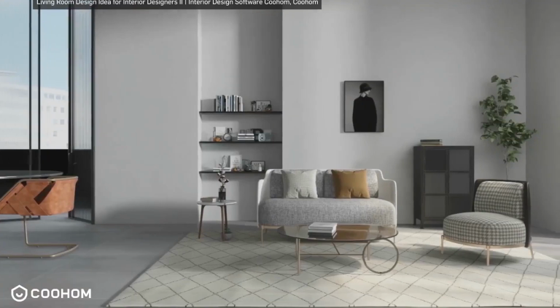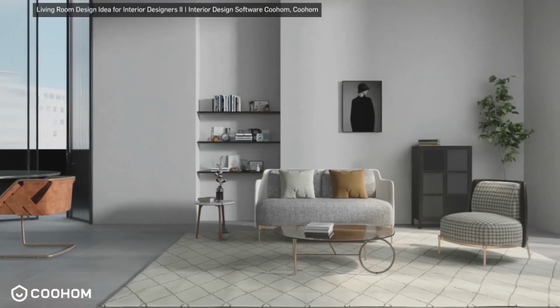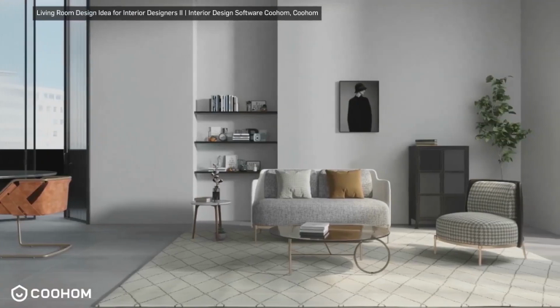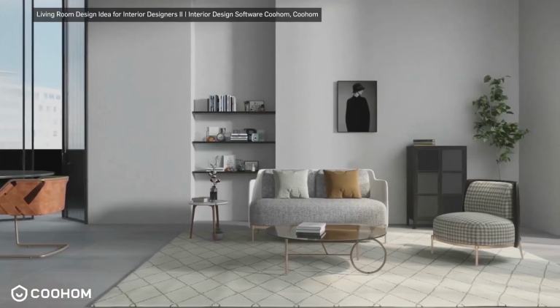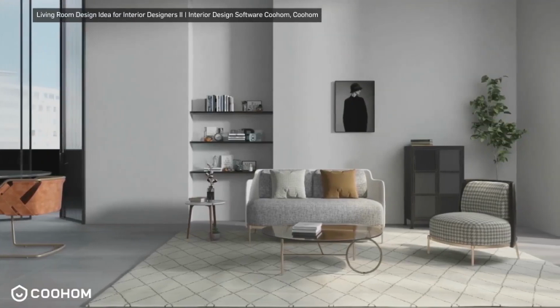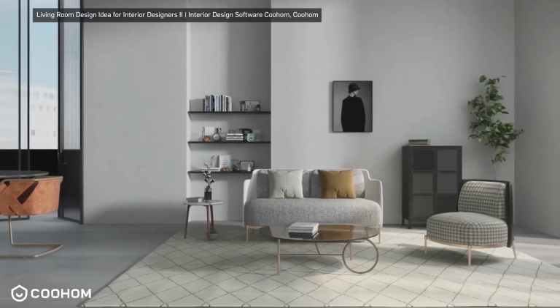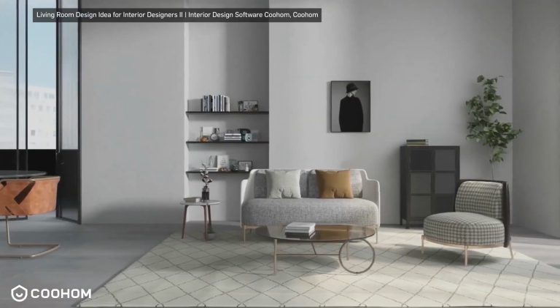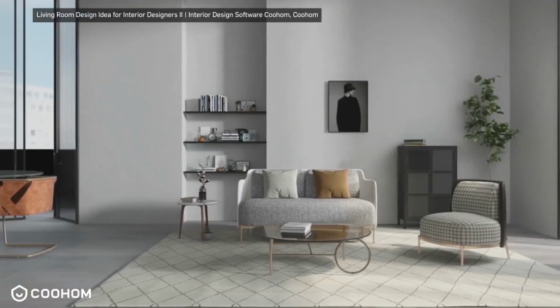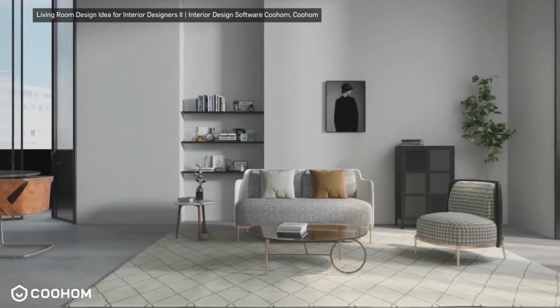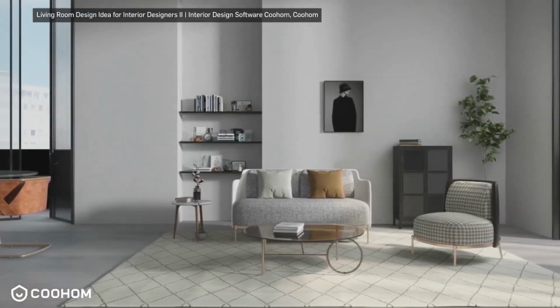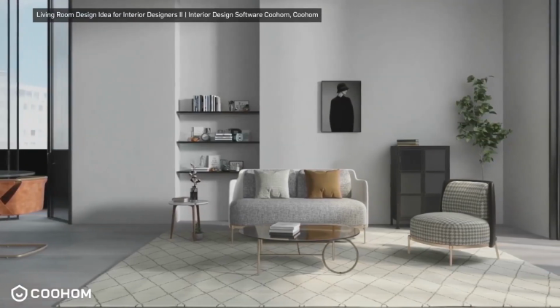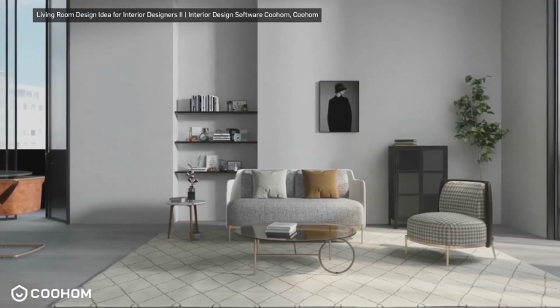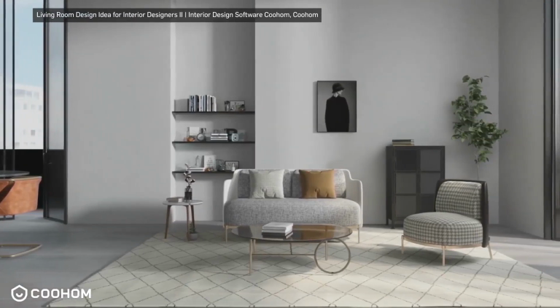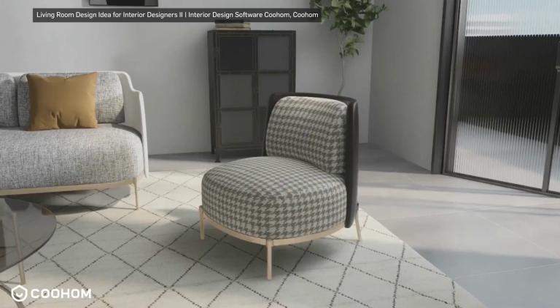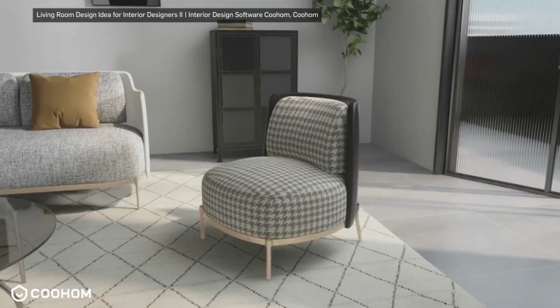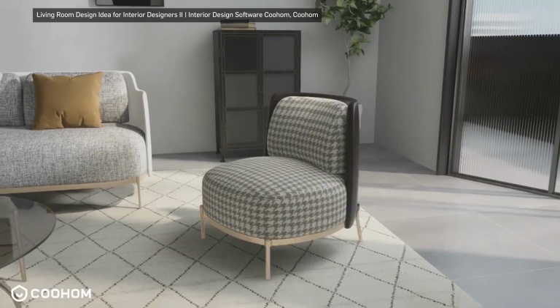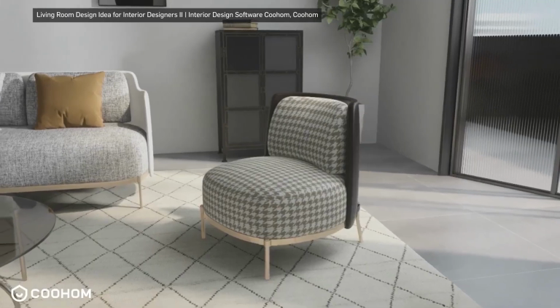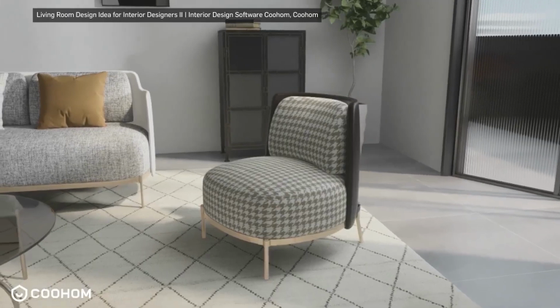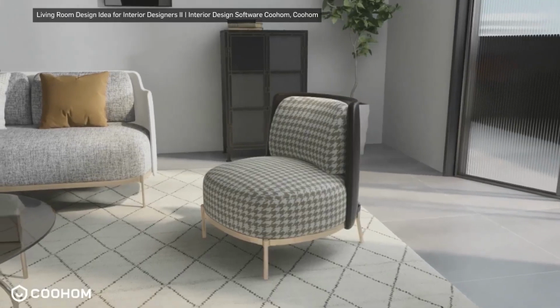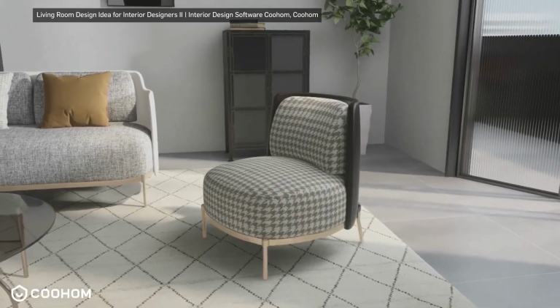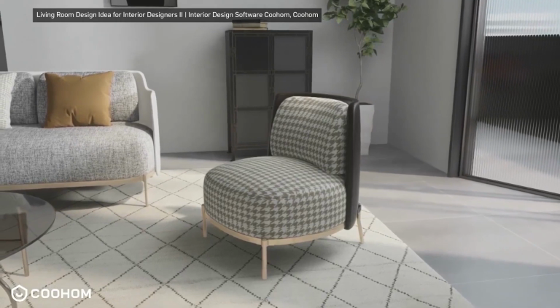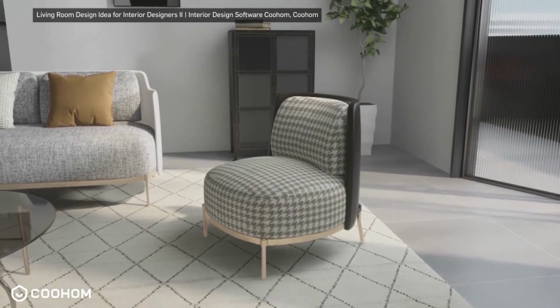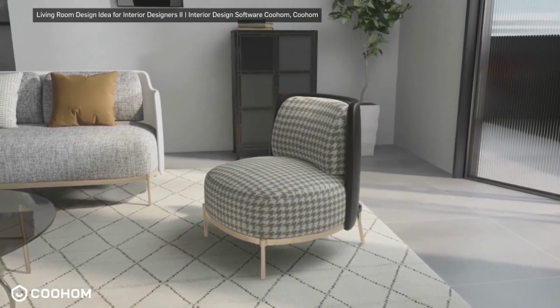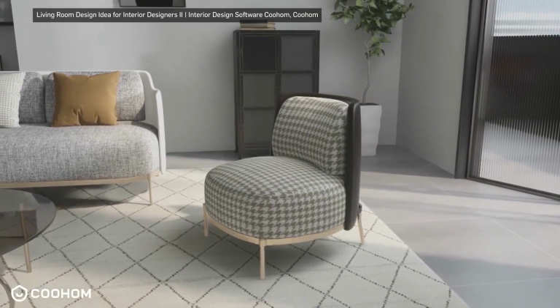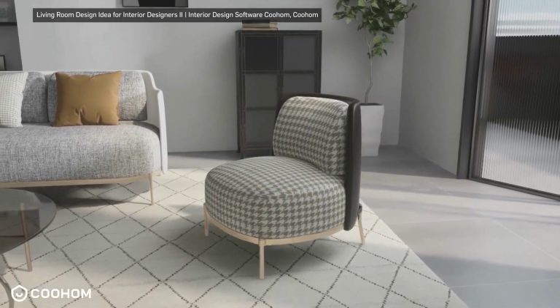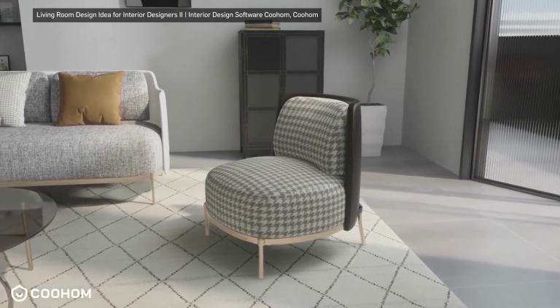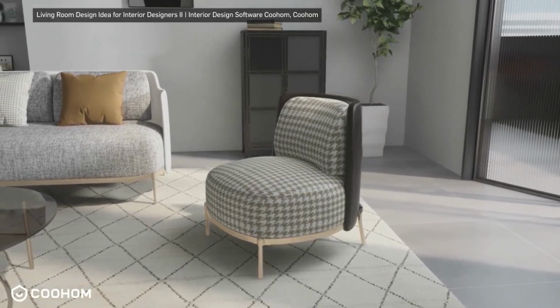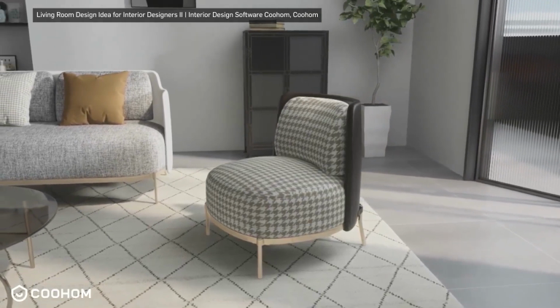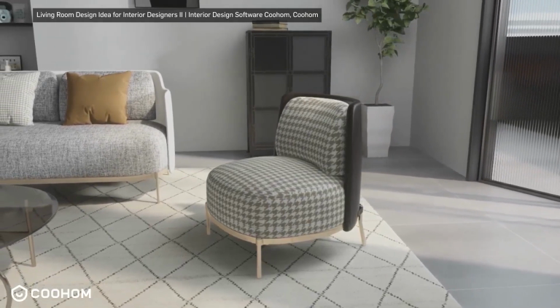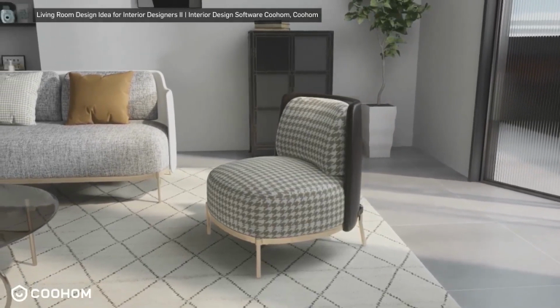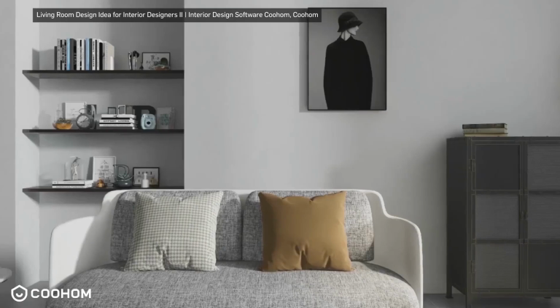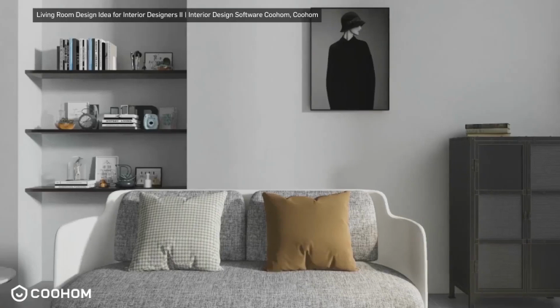Ultimately, the goal of post-production is to produce the visualization exactly as imagined and to achieve the highest possible quality.